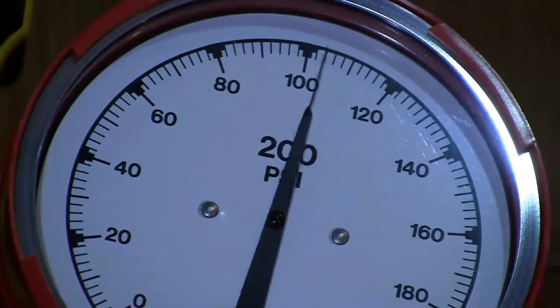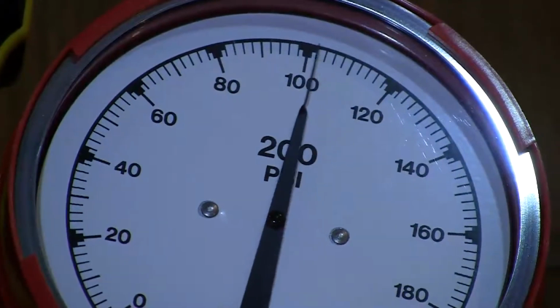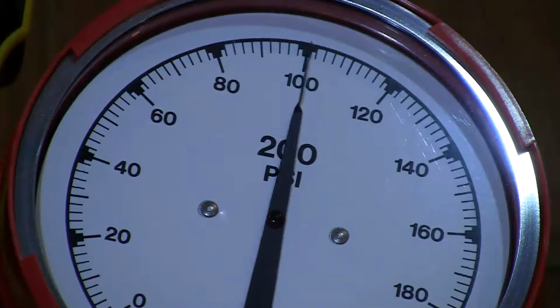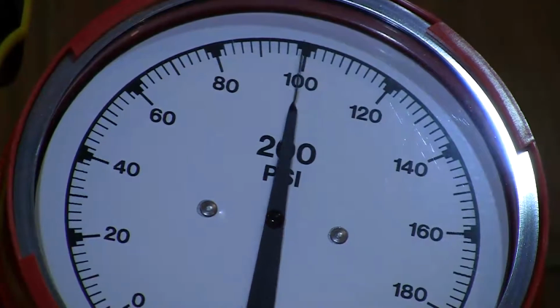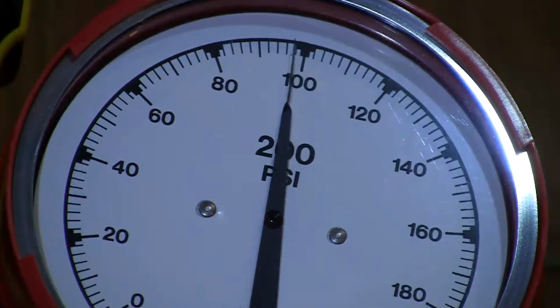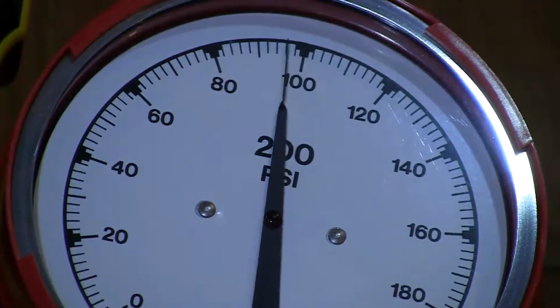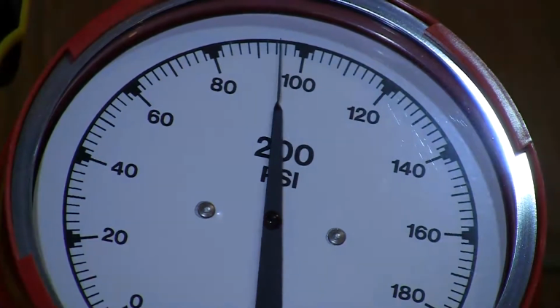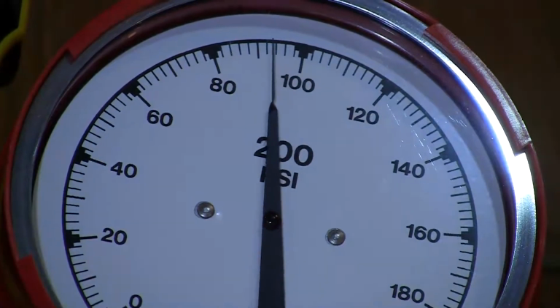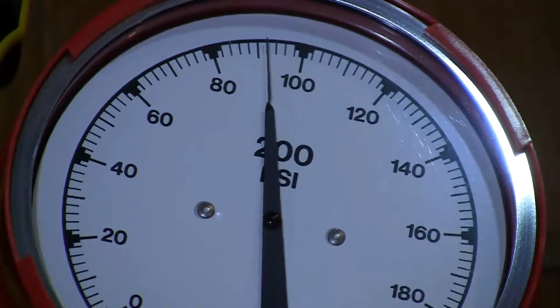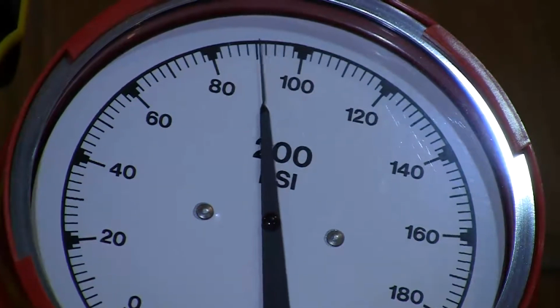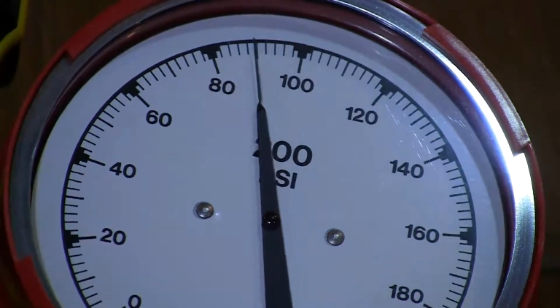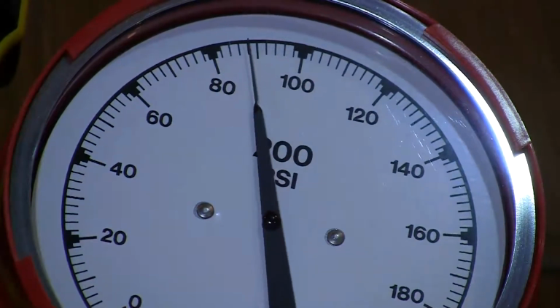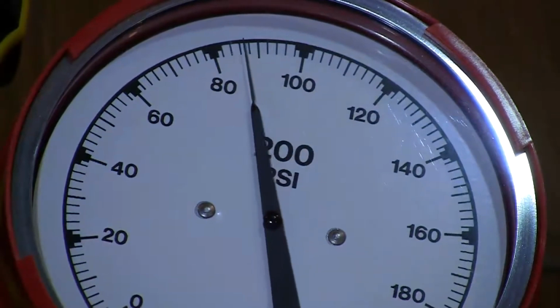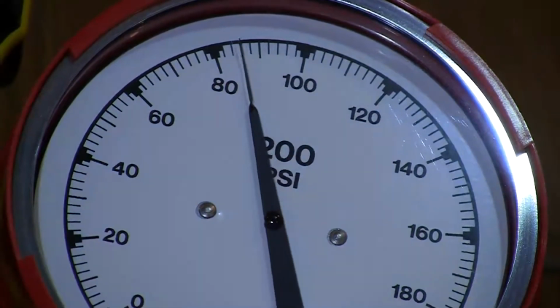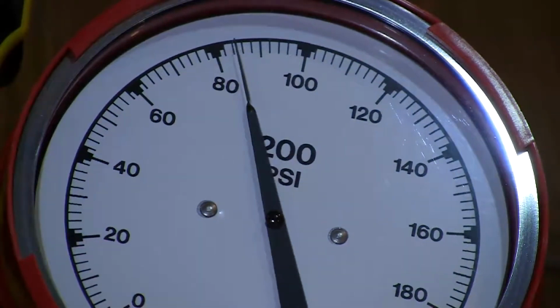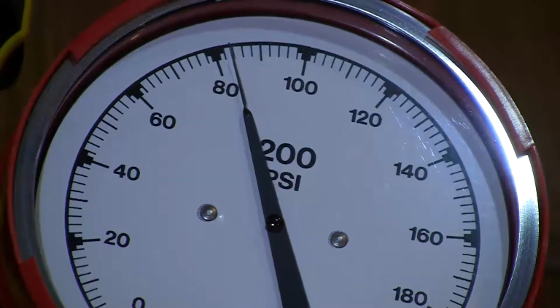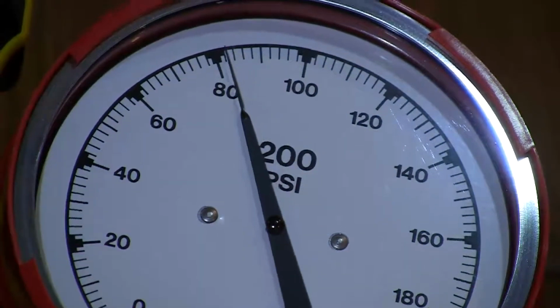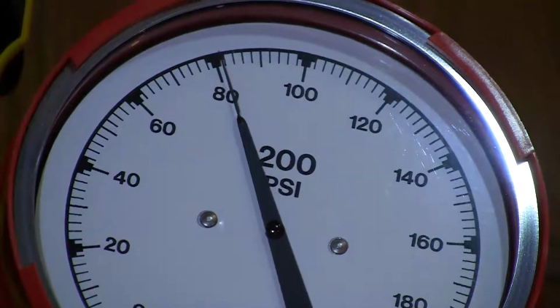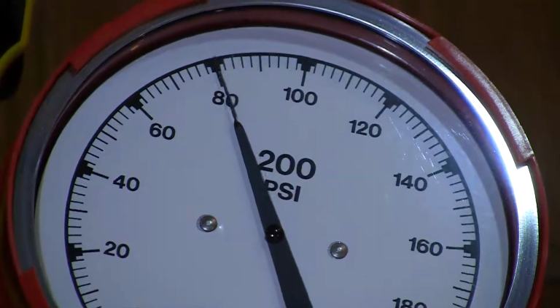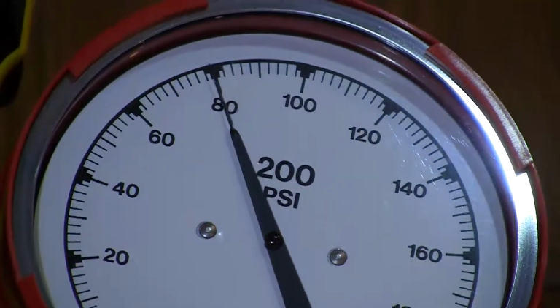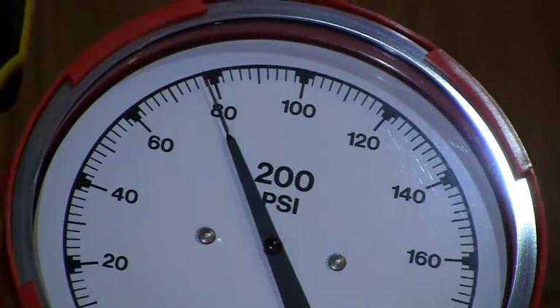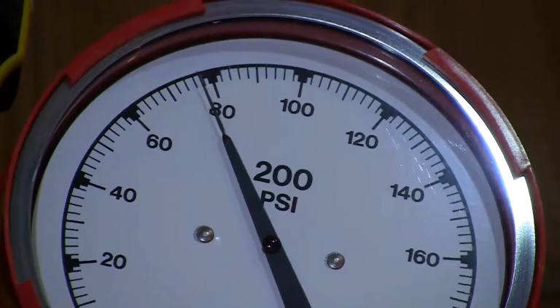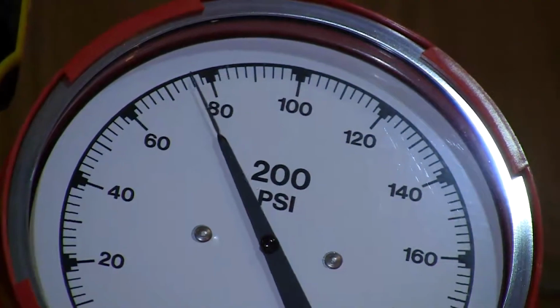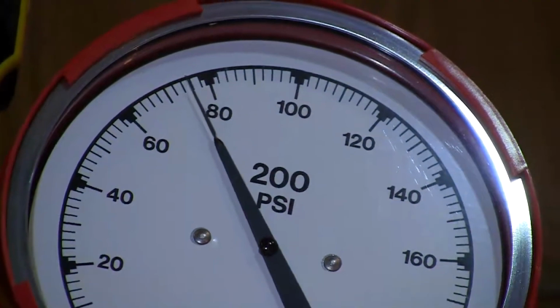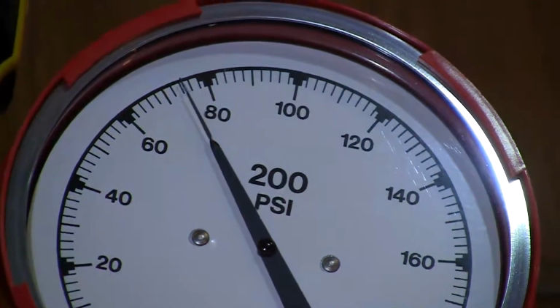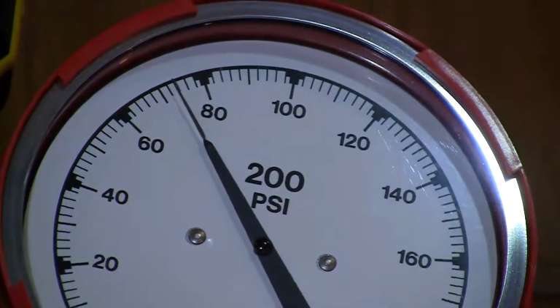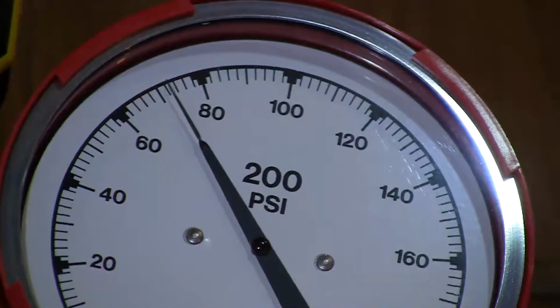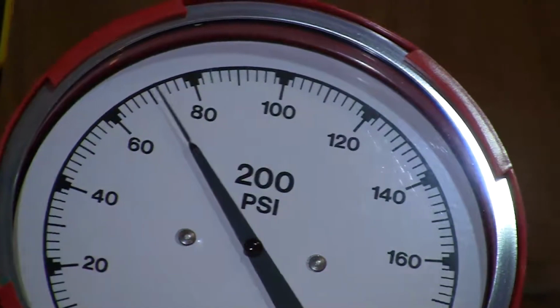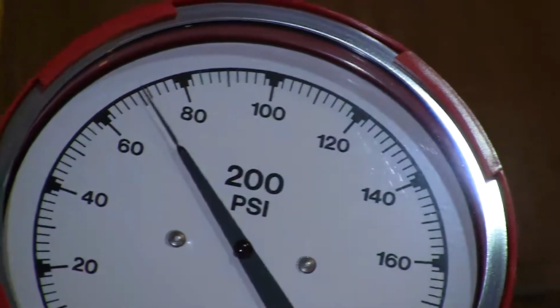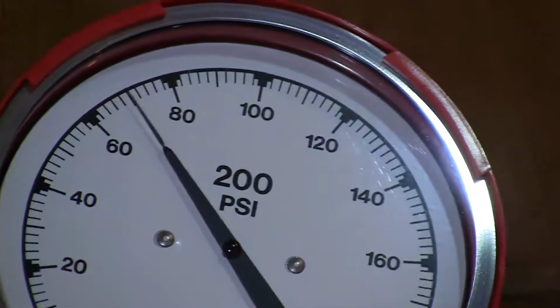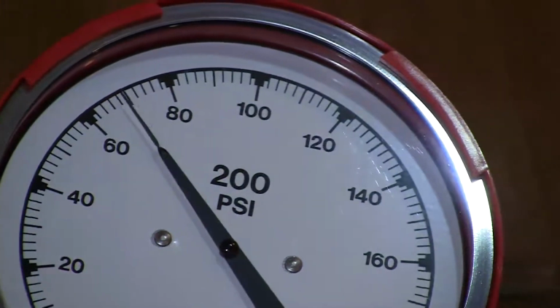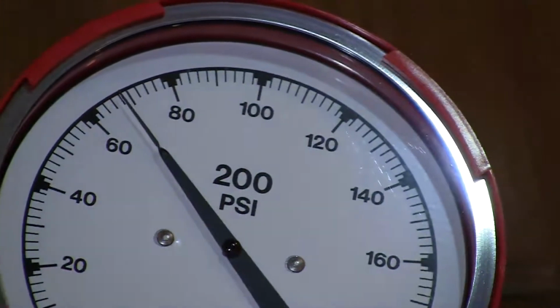Occasionally you might find it doesn't generate pressure or doesn't hold a generated pressure. In almost all cases this is due to some contamination of the valves in the pump system.